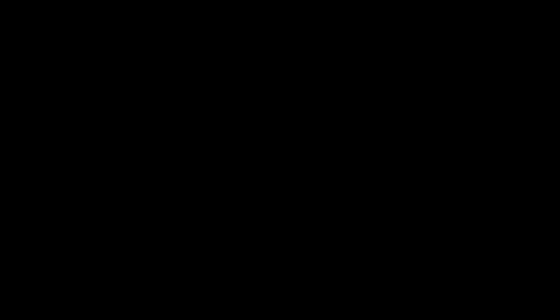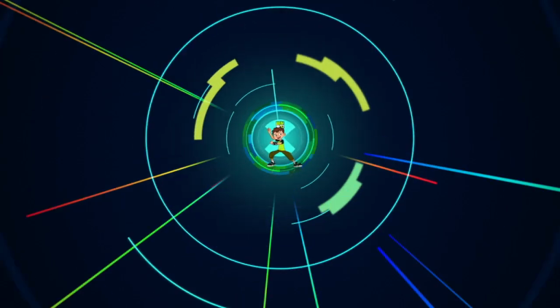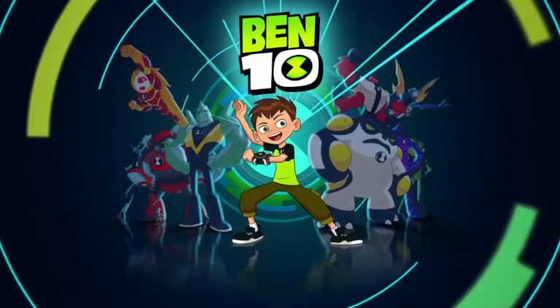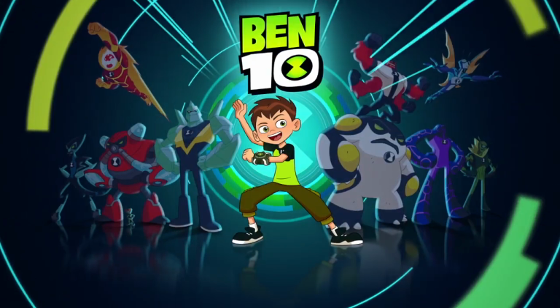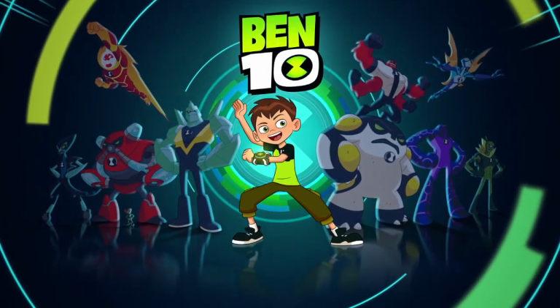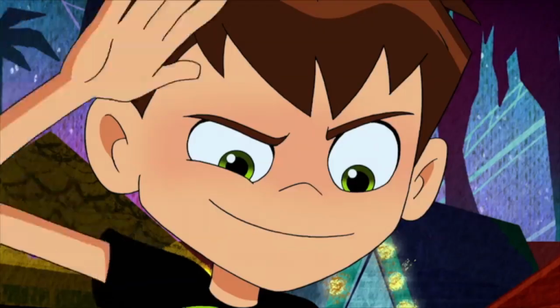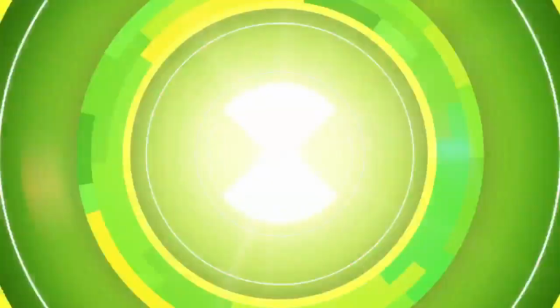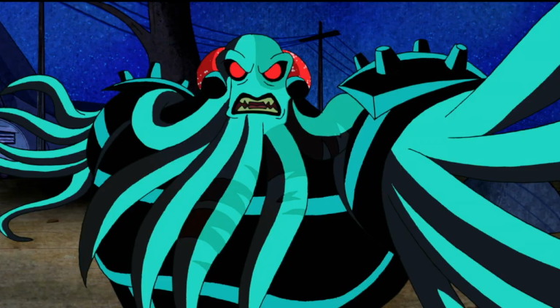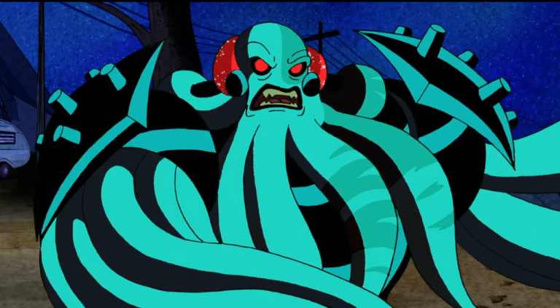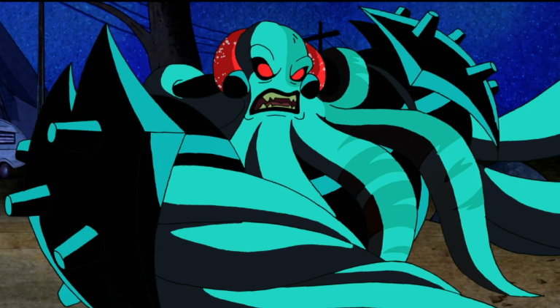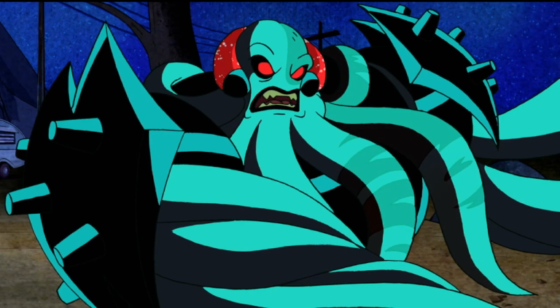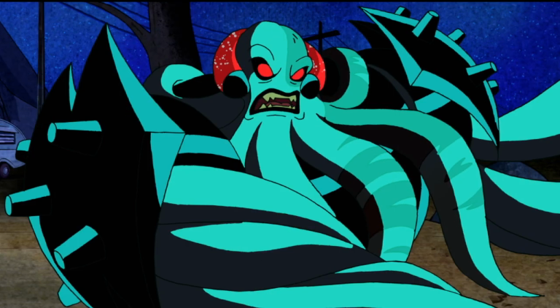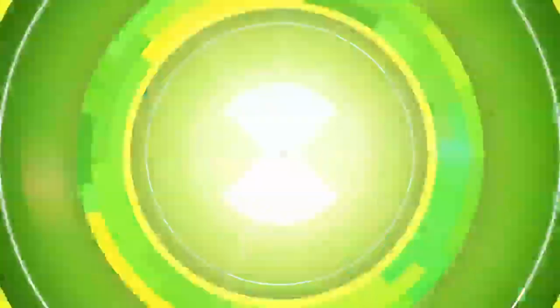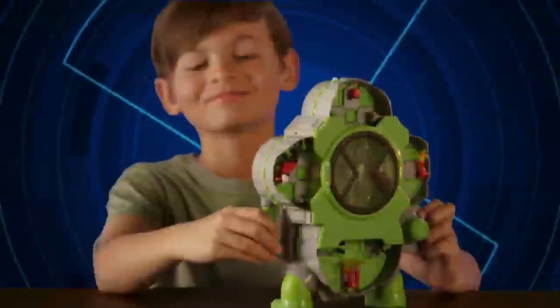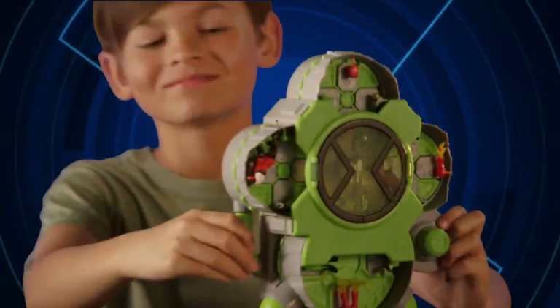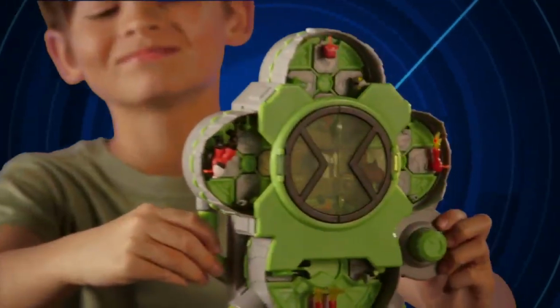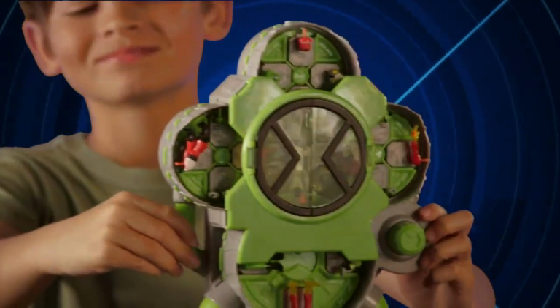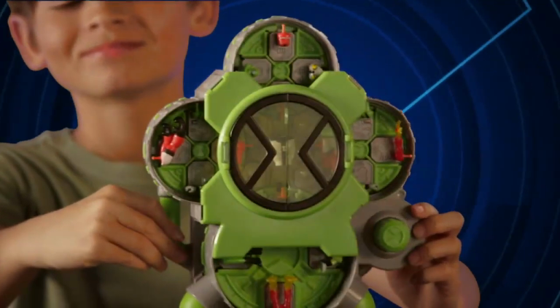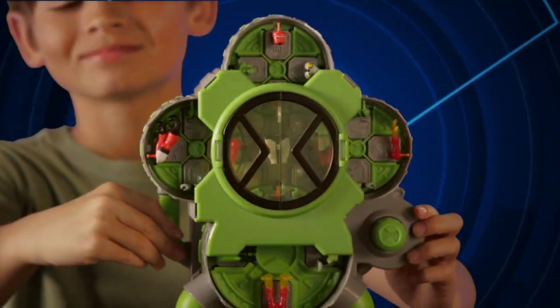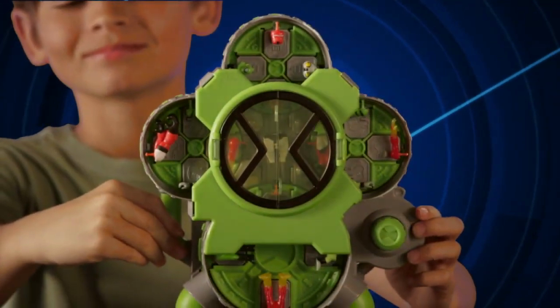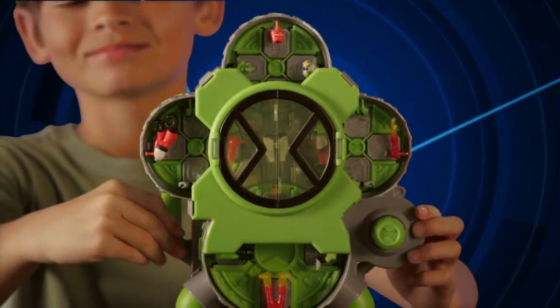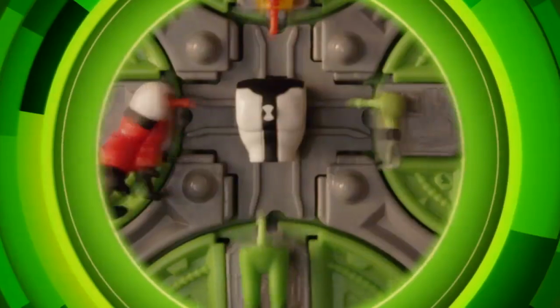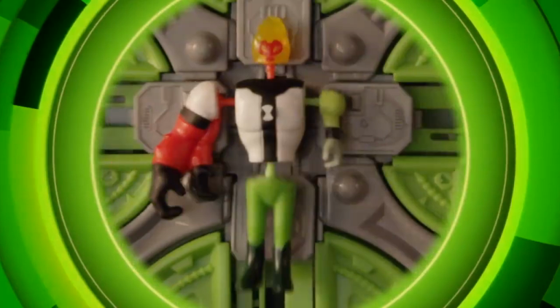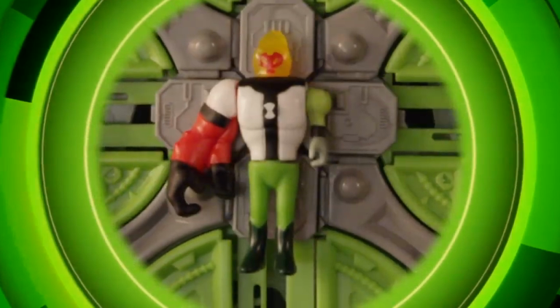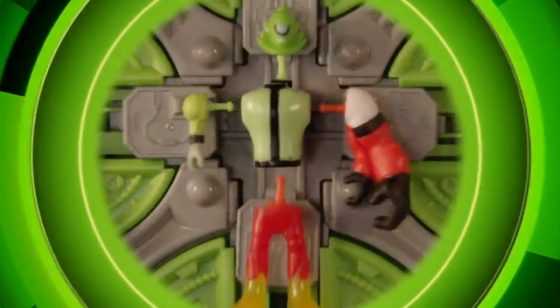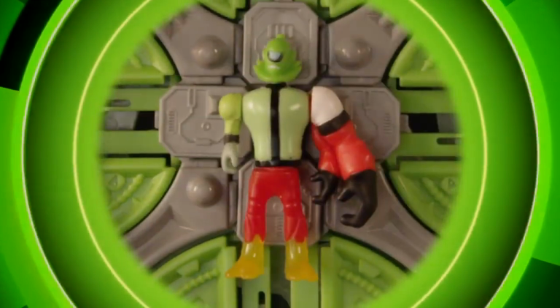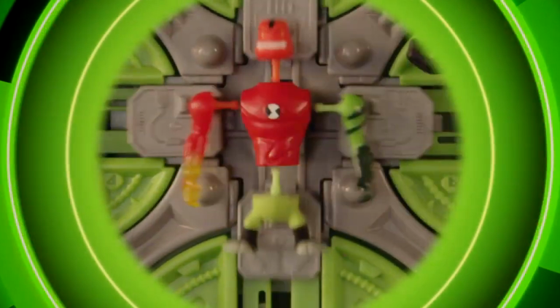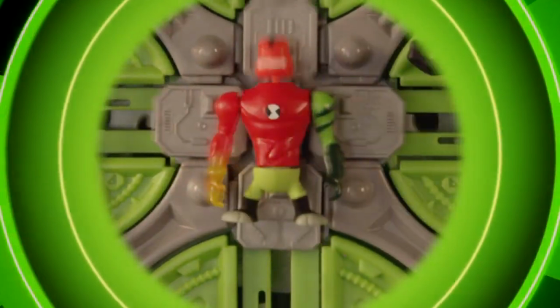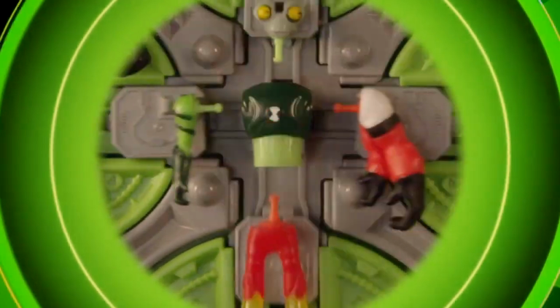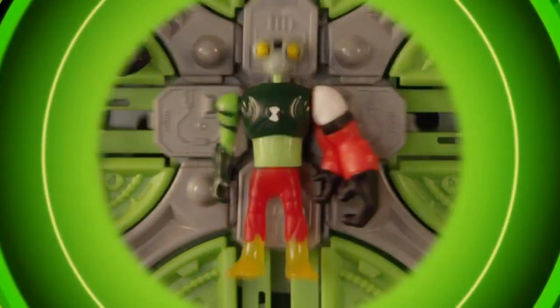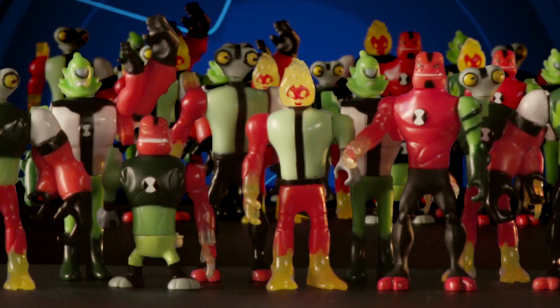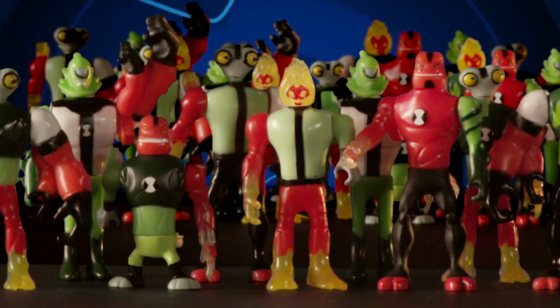It's hero time! Filgax is attacking, but you can use the Ben 10 Alien Creation Chamber to build your own alien army.